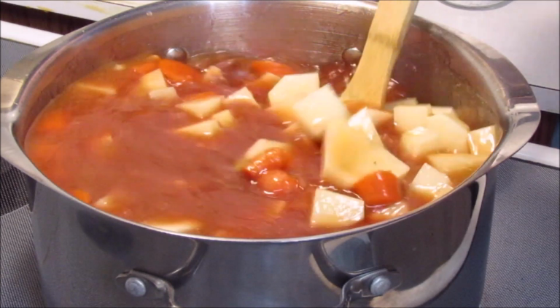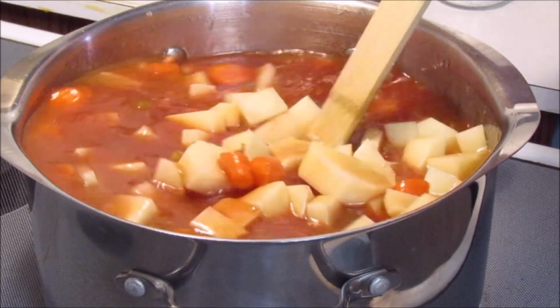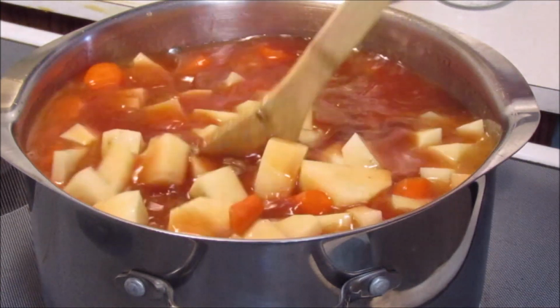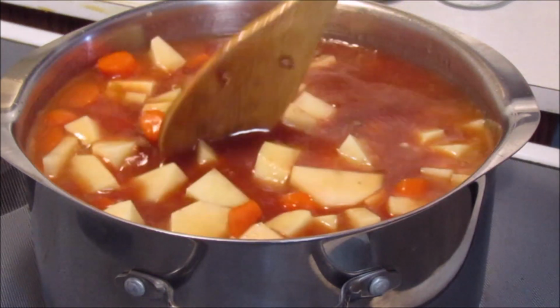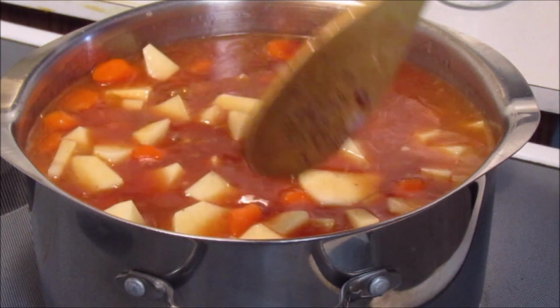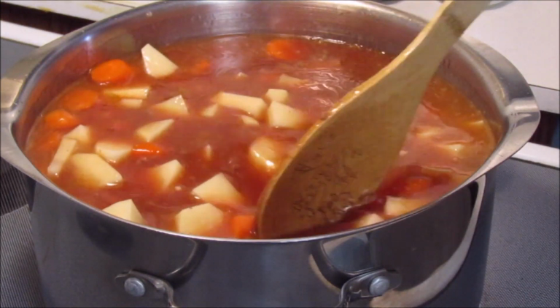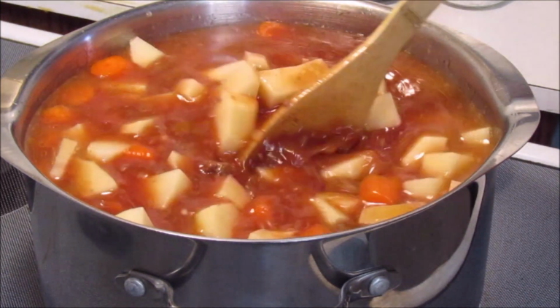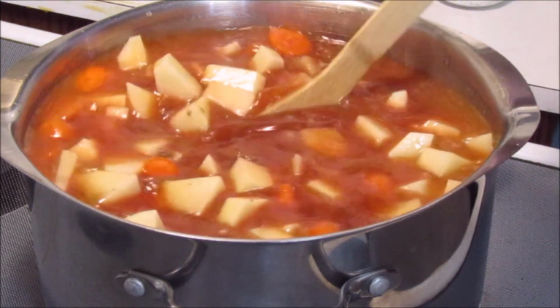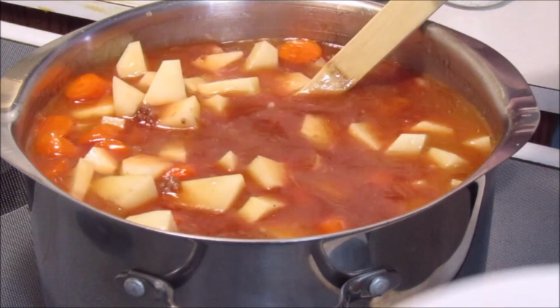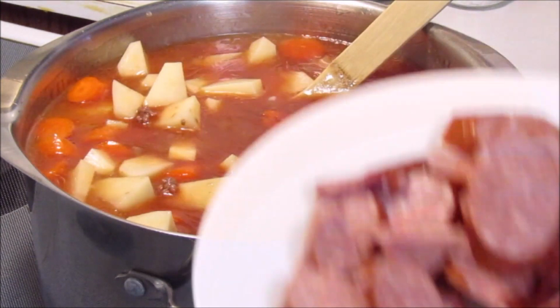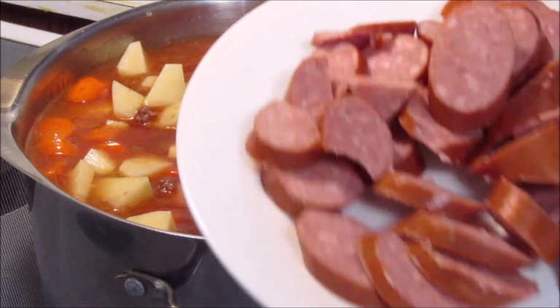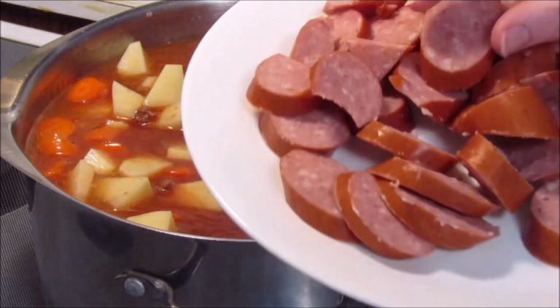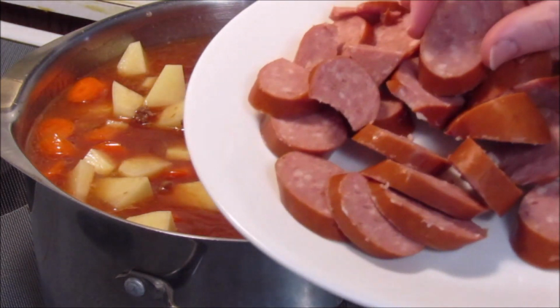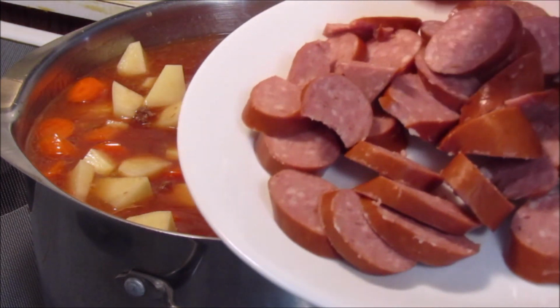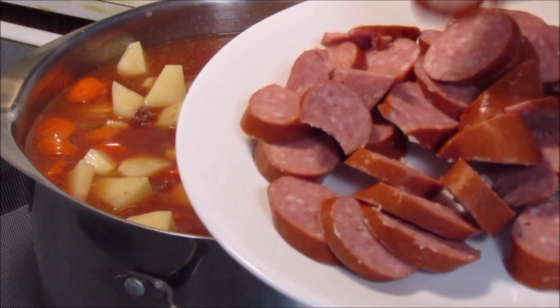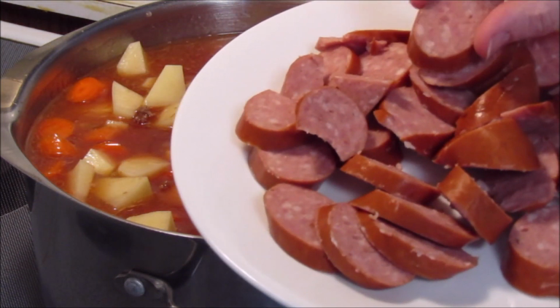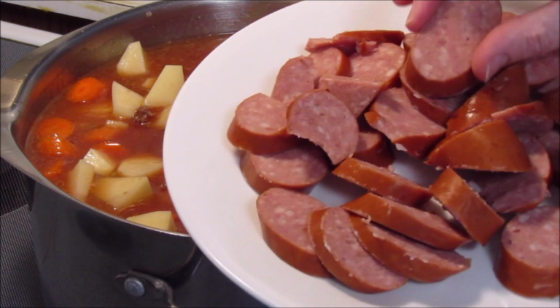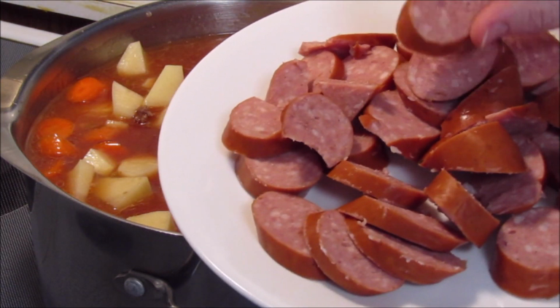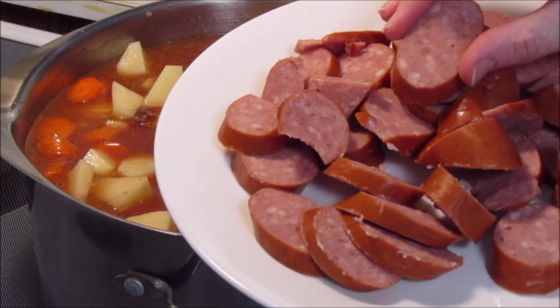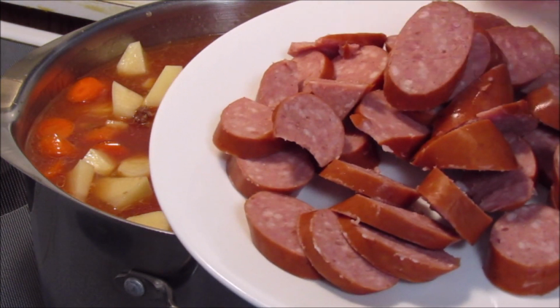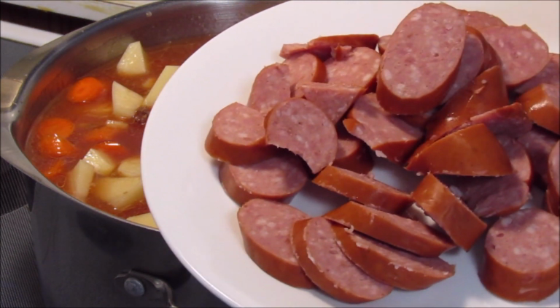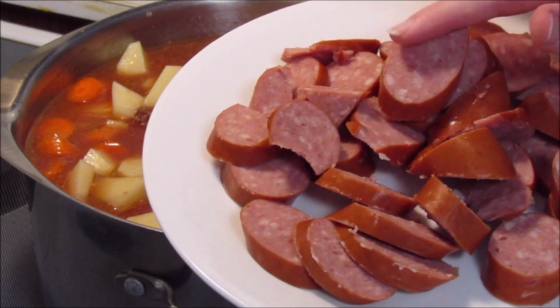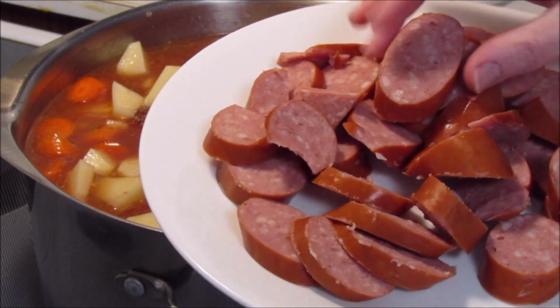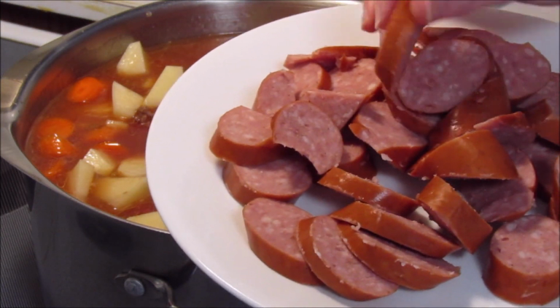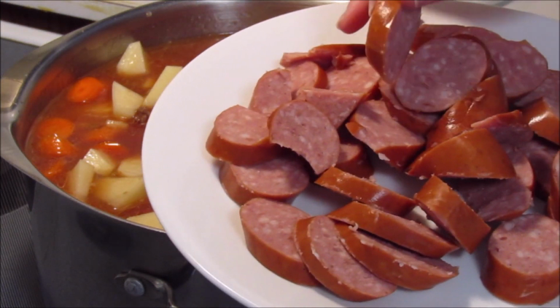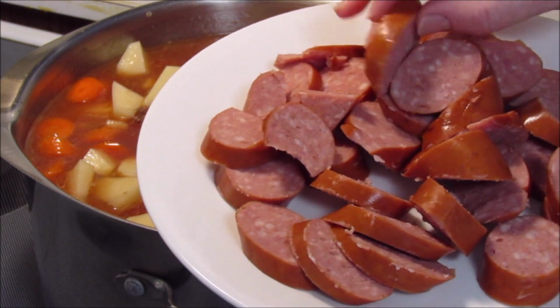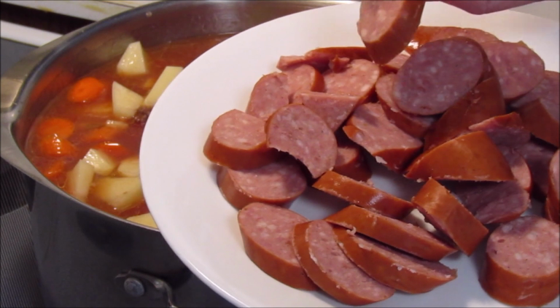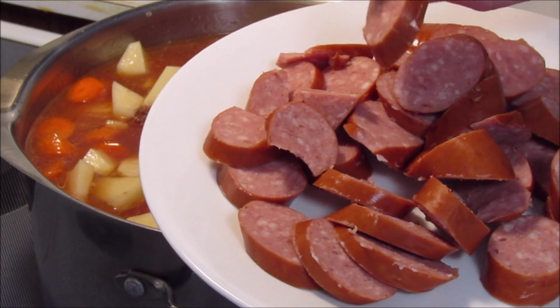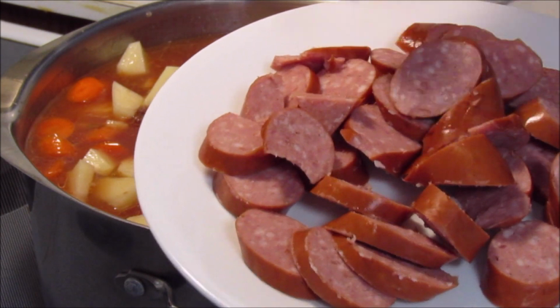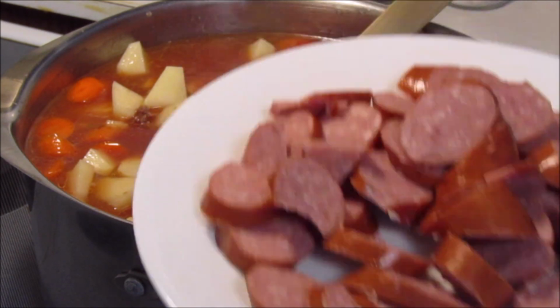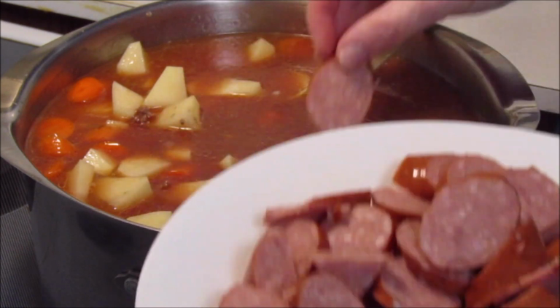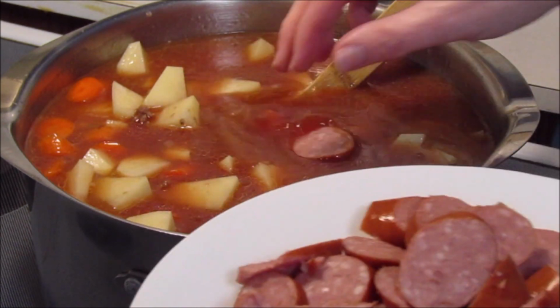This is going to be quite a big pot of soup, and I still have one more thing to add. I'm going to add one pound of kielbasa that I've just sliced.